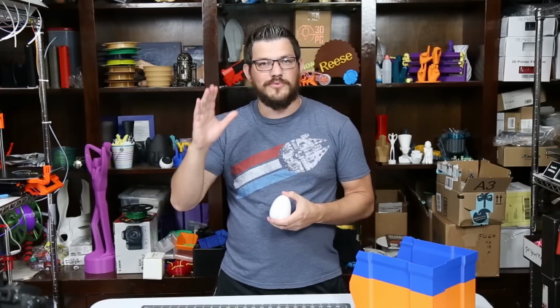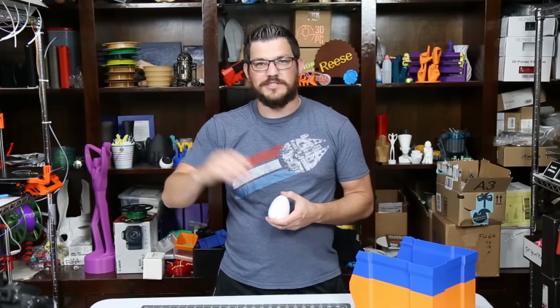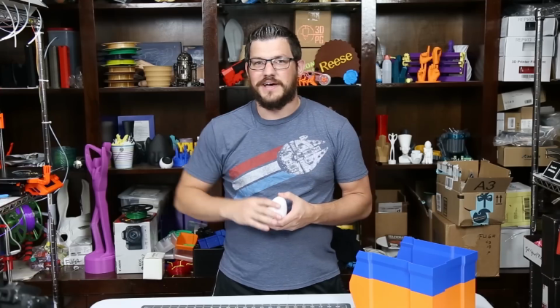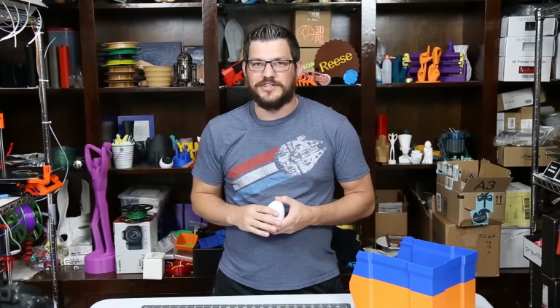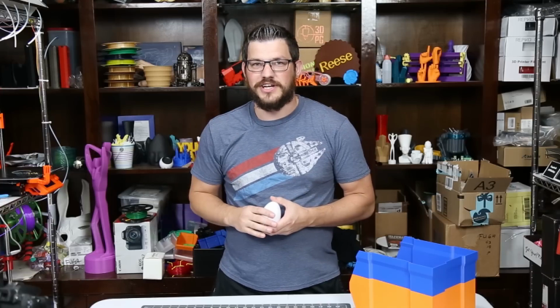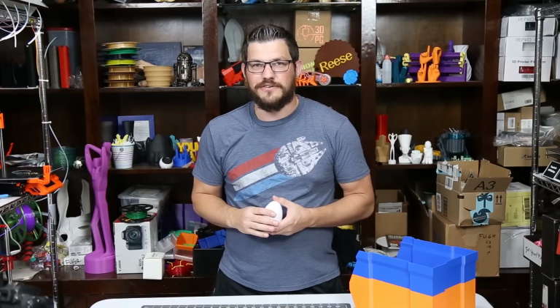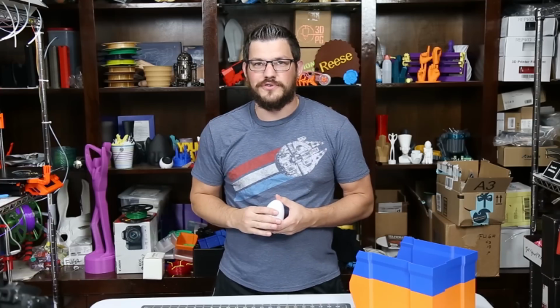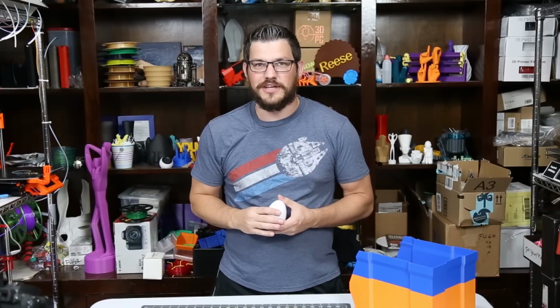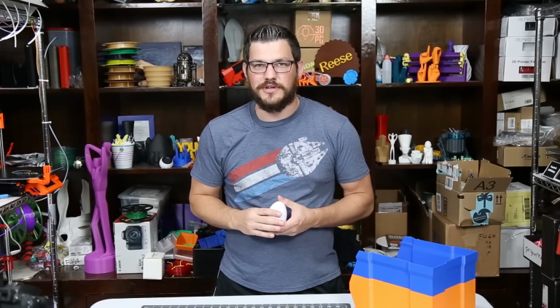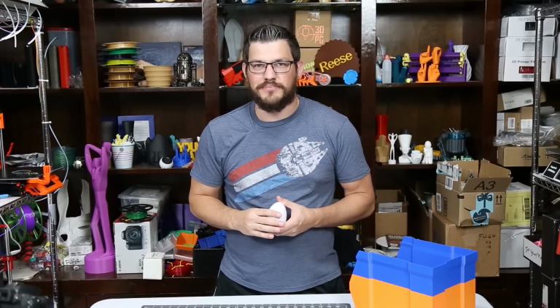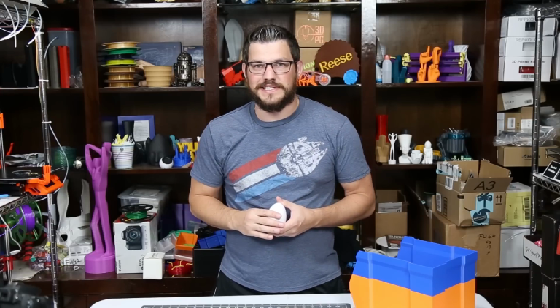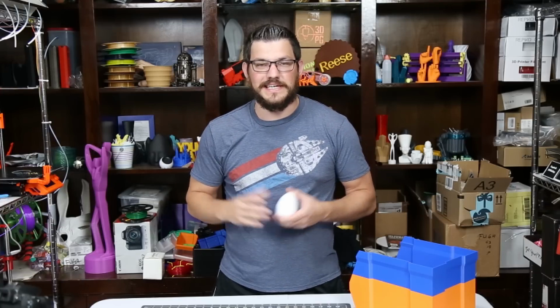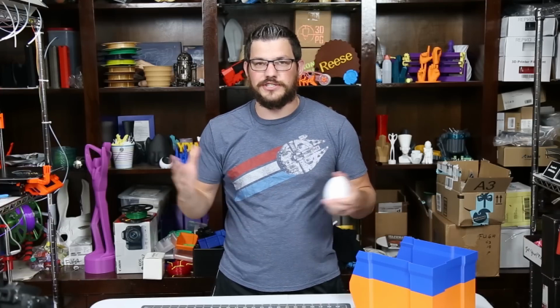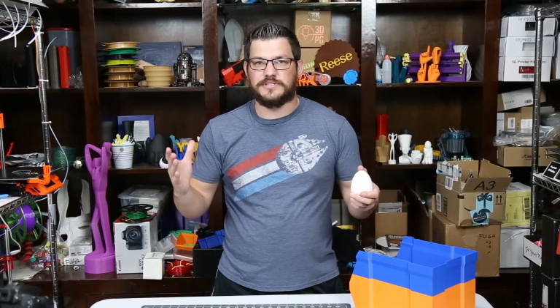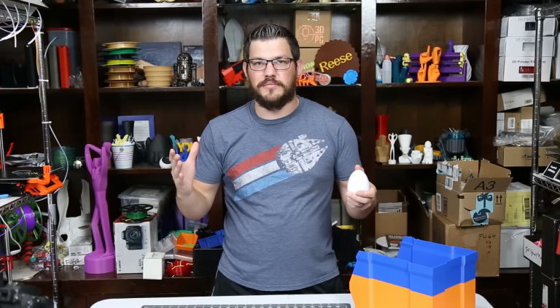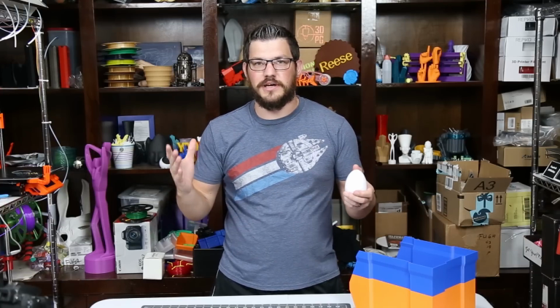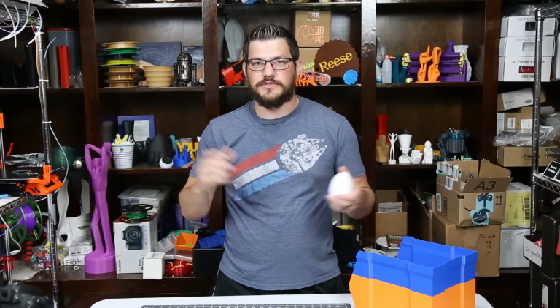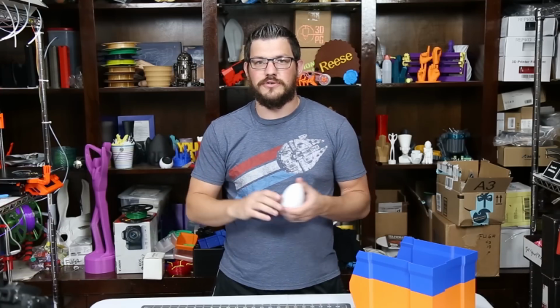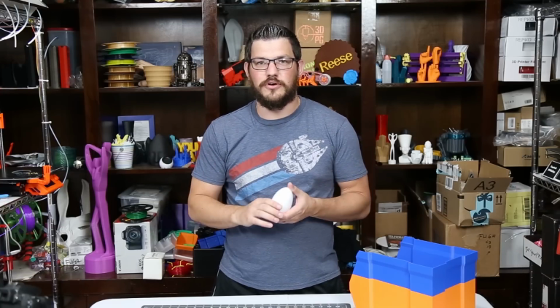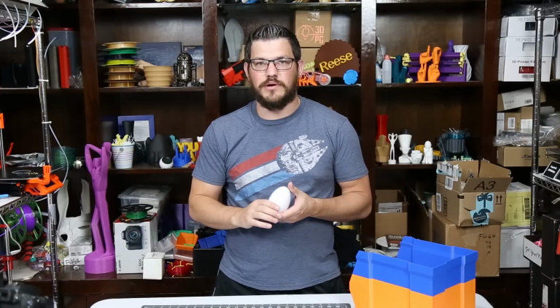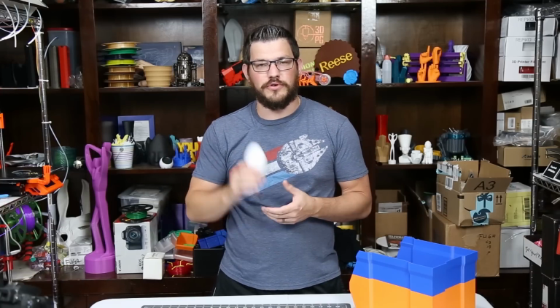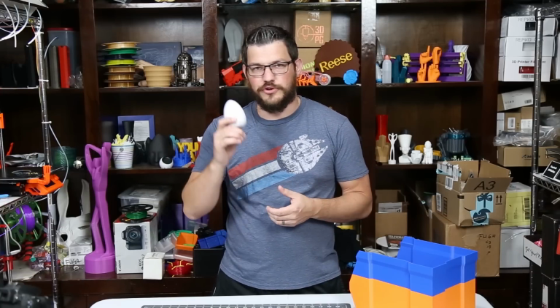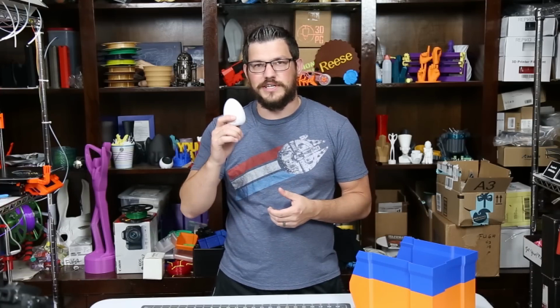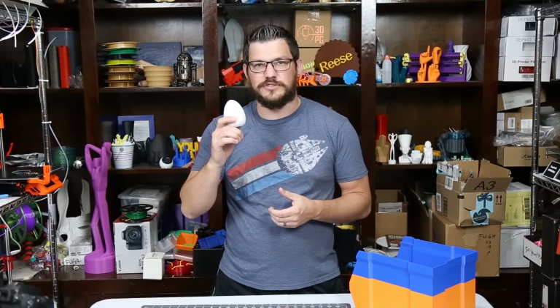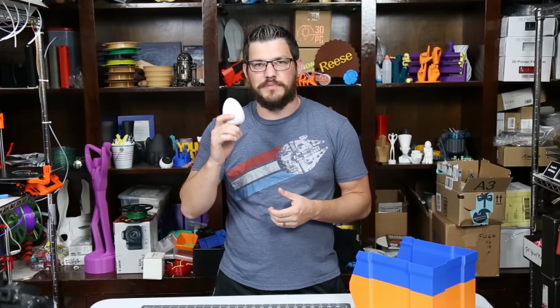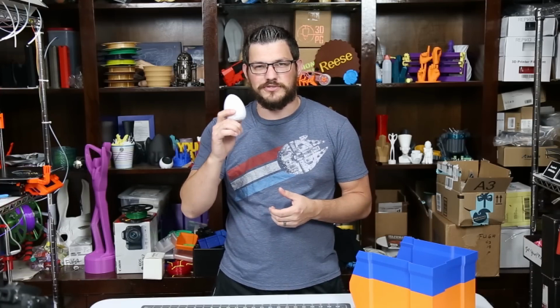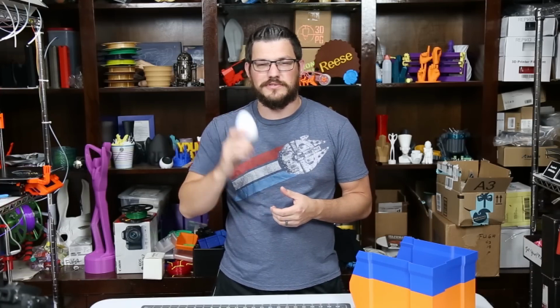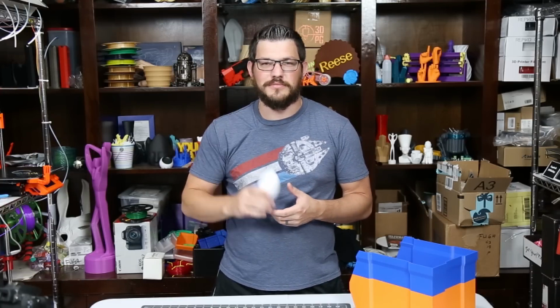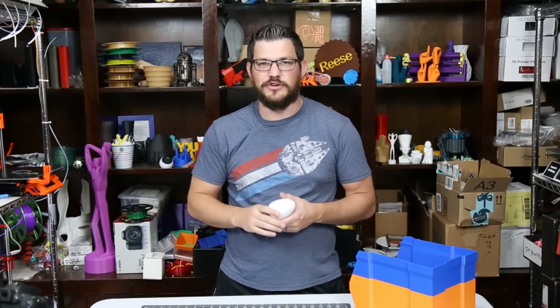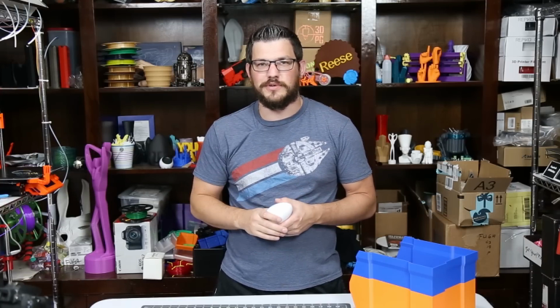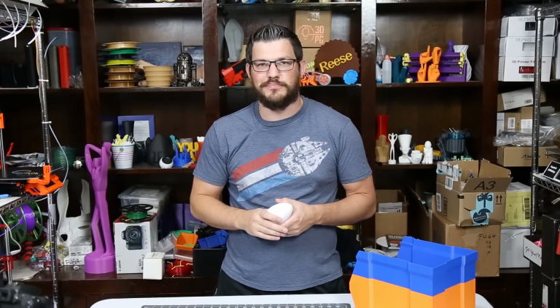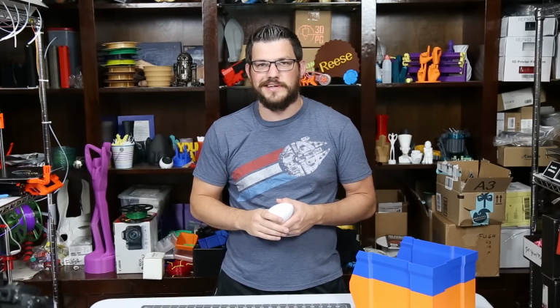What's up guys, Shane here from Fugatech 3D Printing. Easter's coming up, so we're going to do an Easter special. Let me show you what to print.